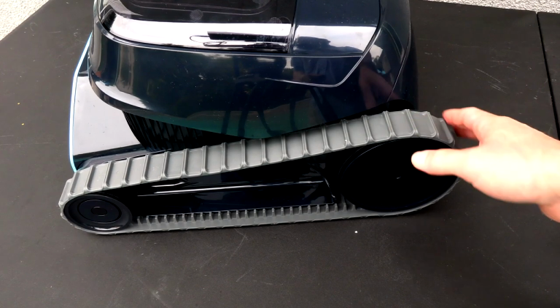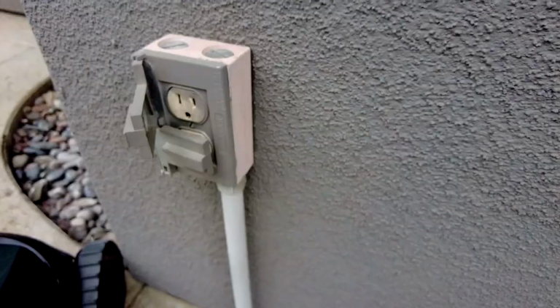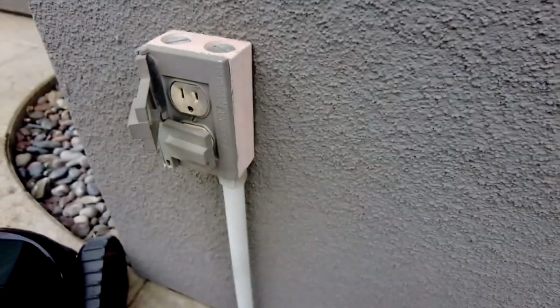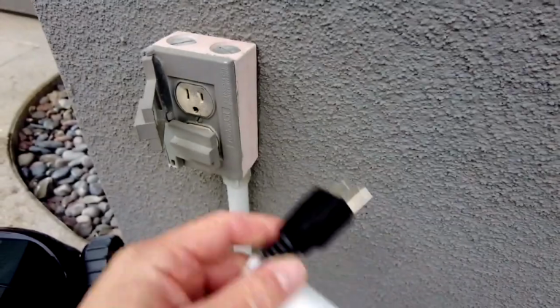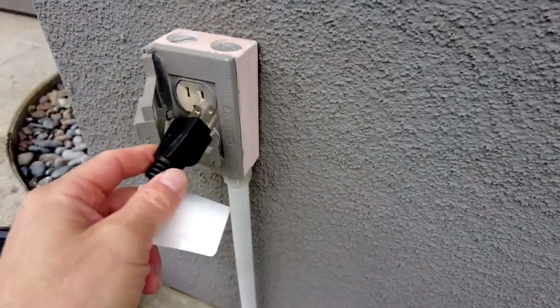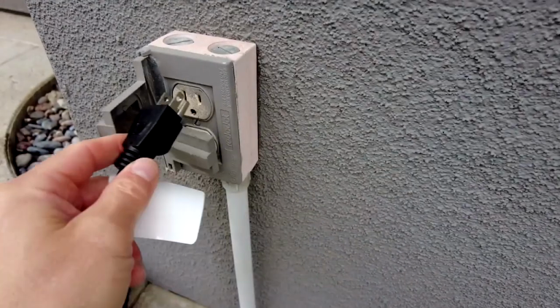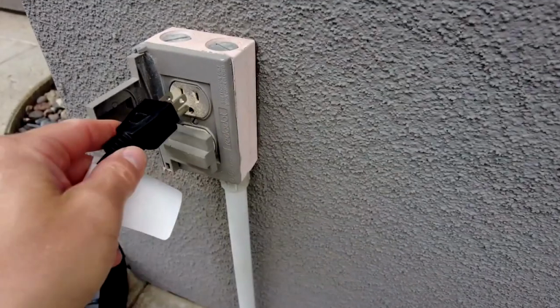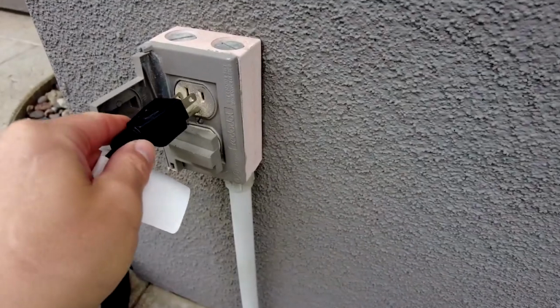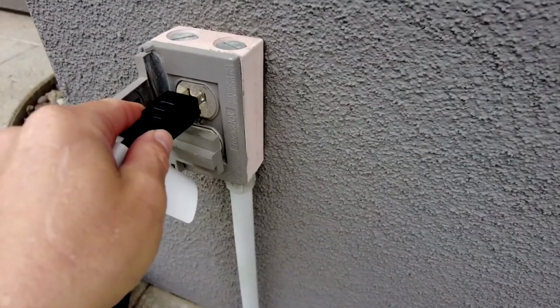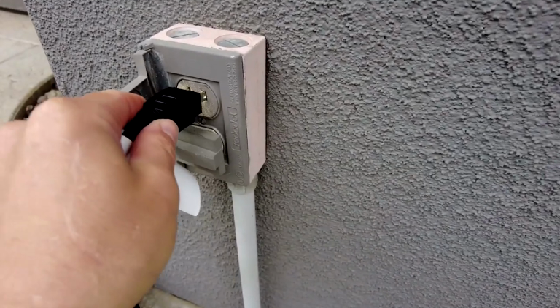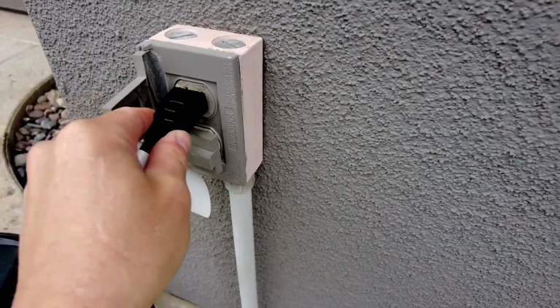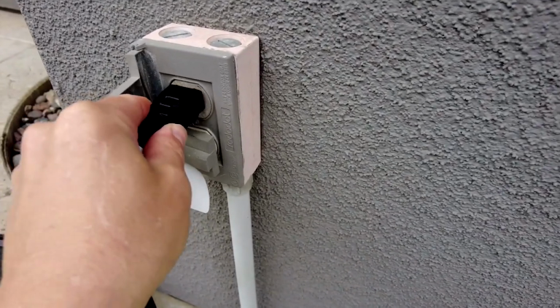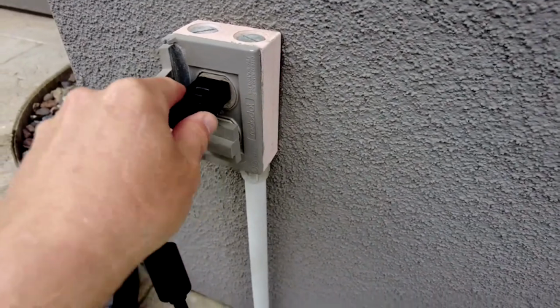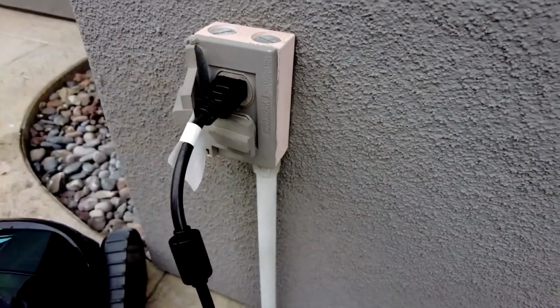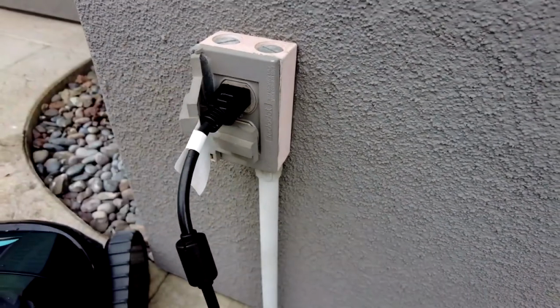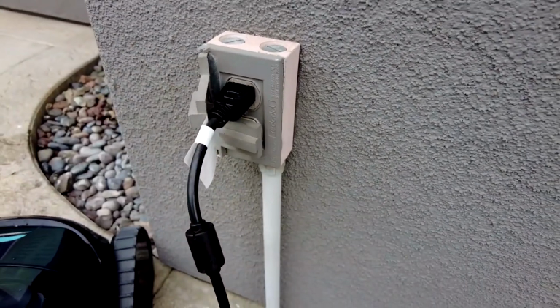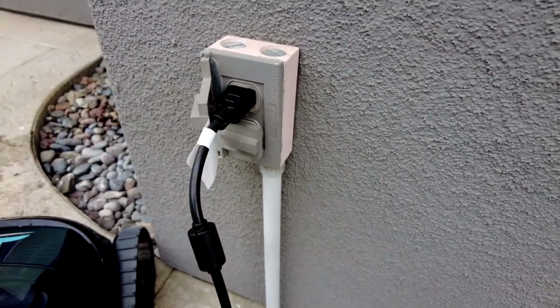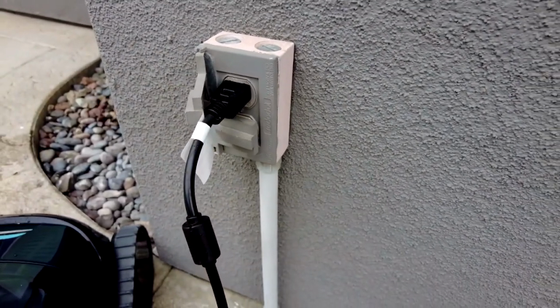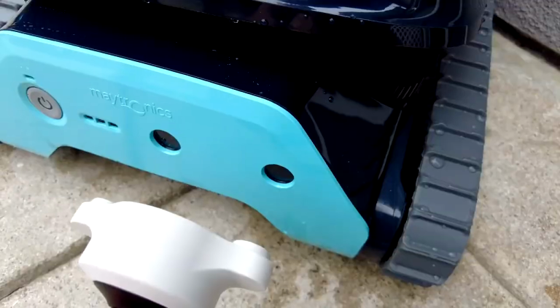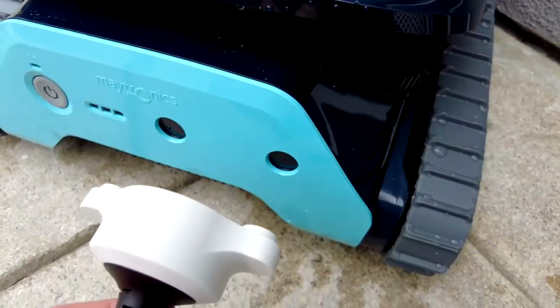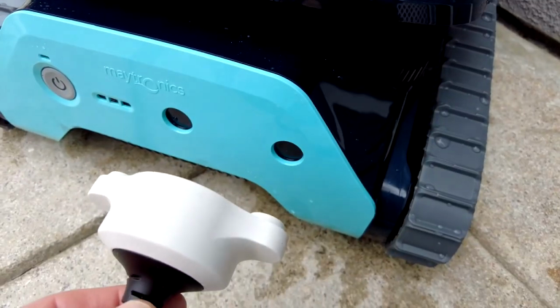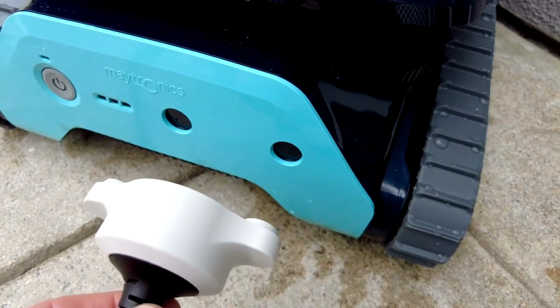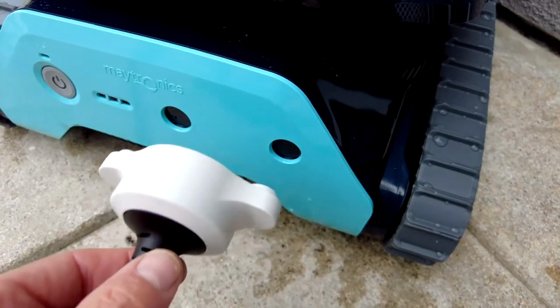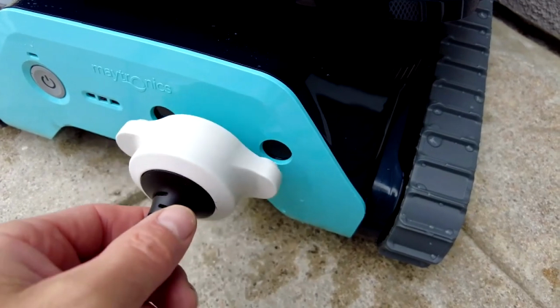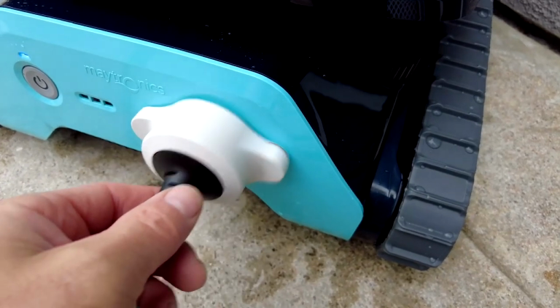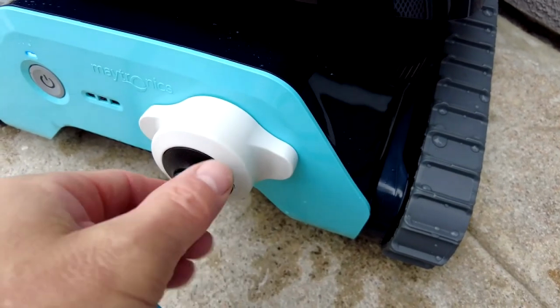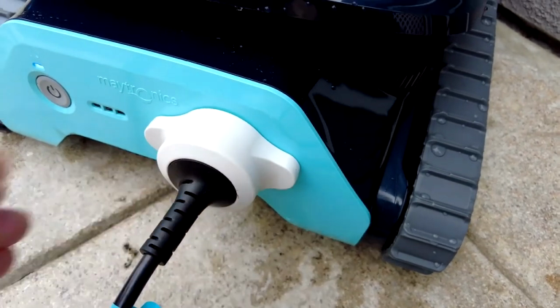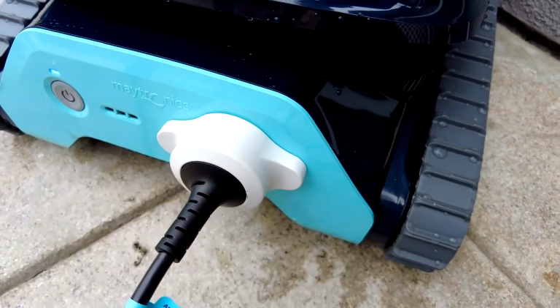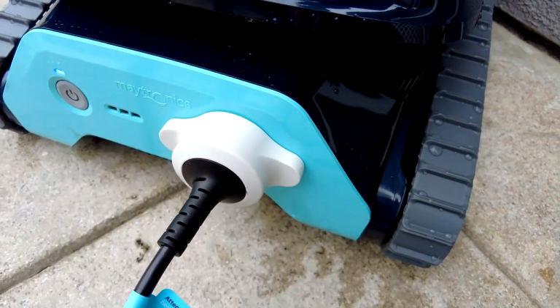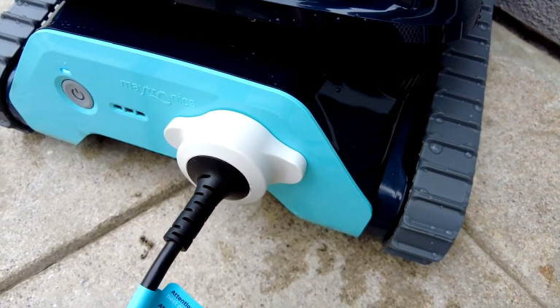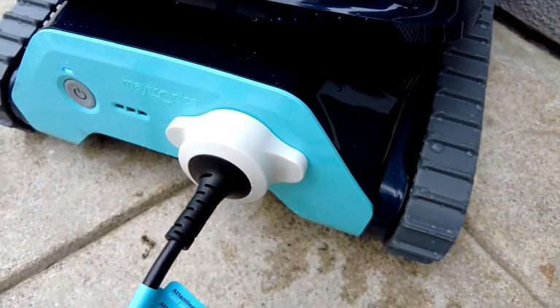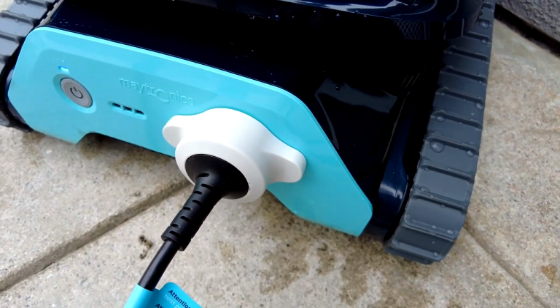This cleaner is designed to clean the pool floors and walls up to the waterline. Charging the cleaner is really easy — simply plug it in to a GFI outlet and then attach the magnetic plug to the back of the cleaner.